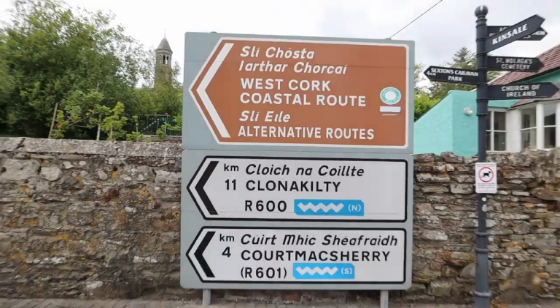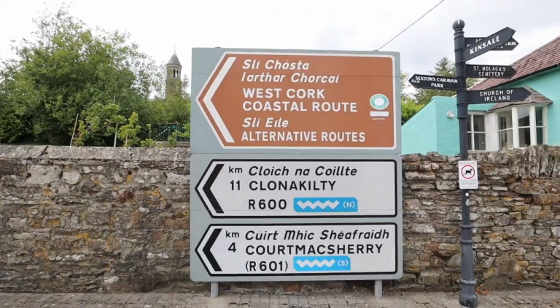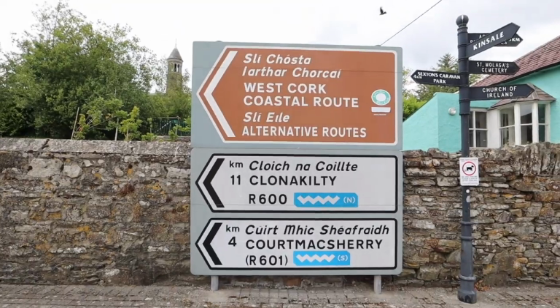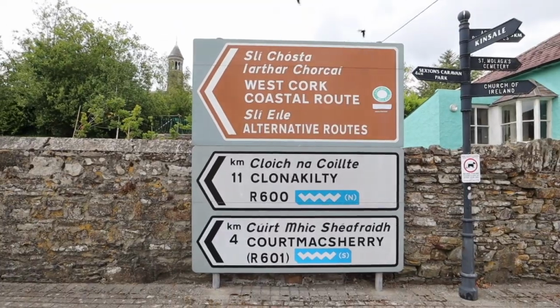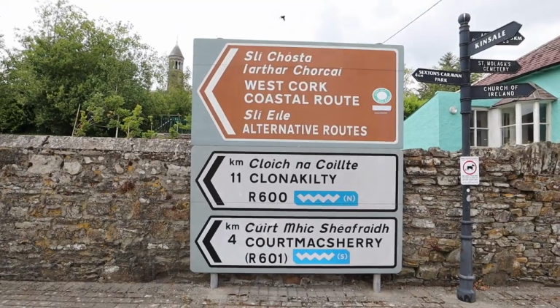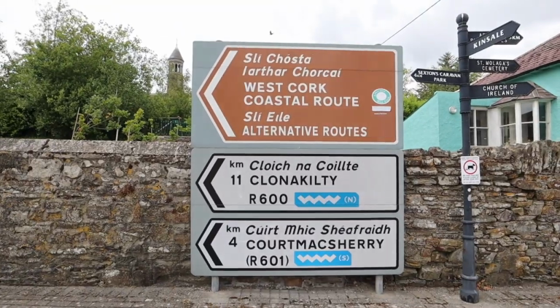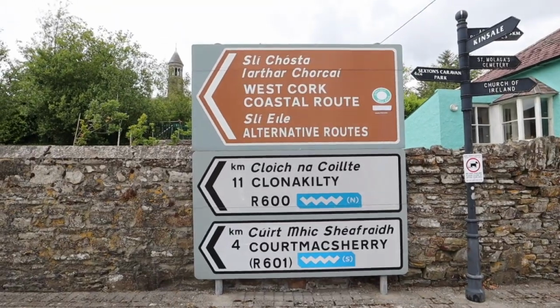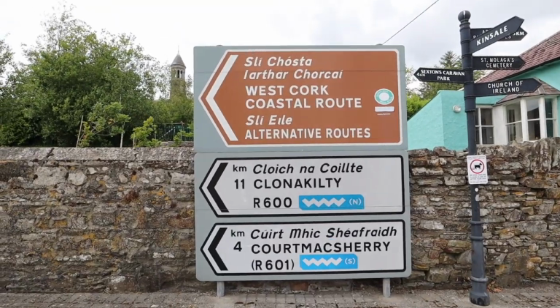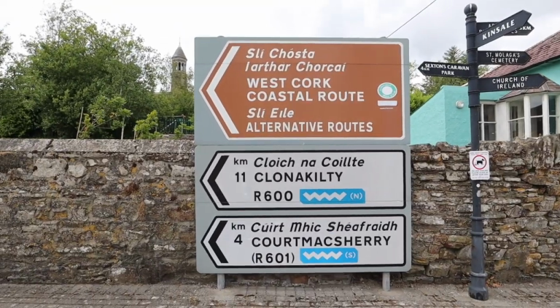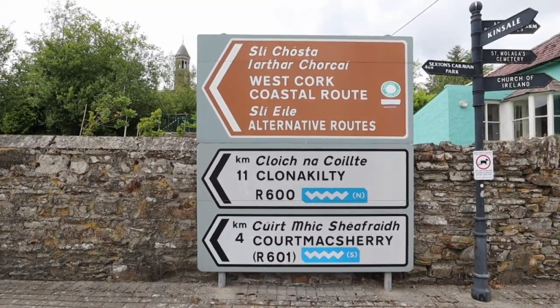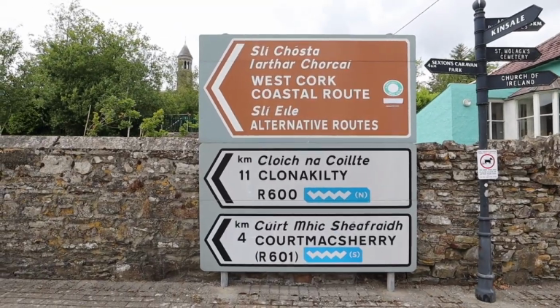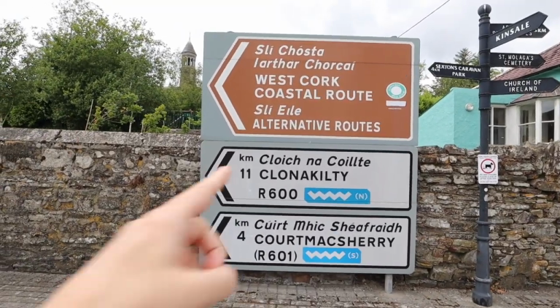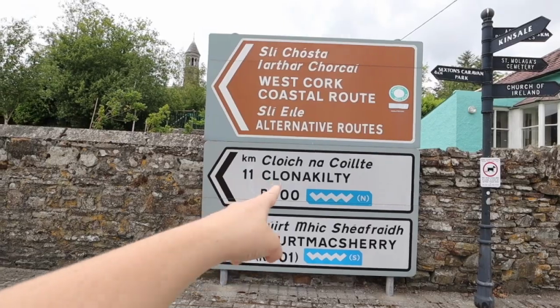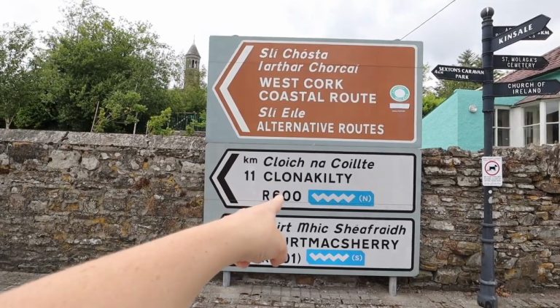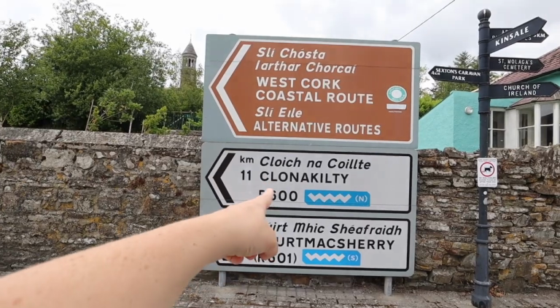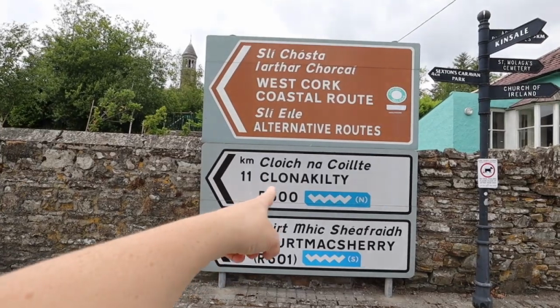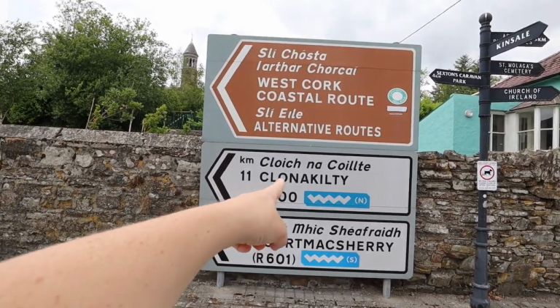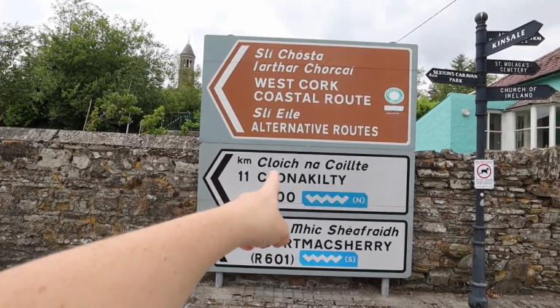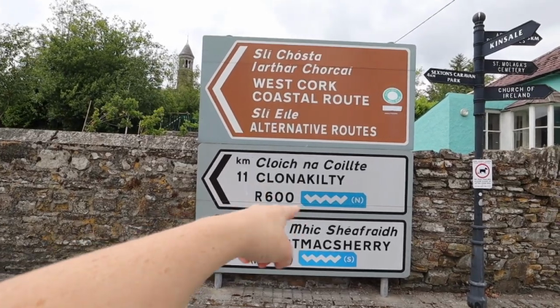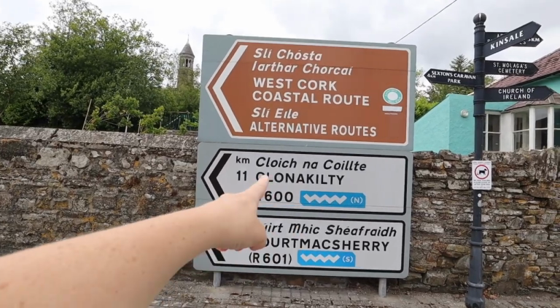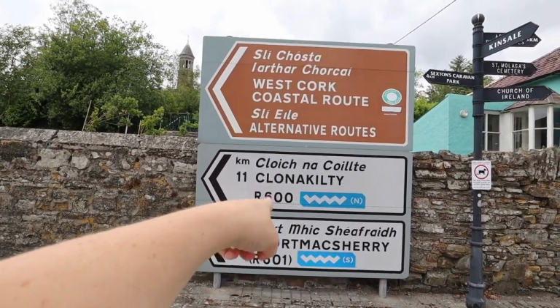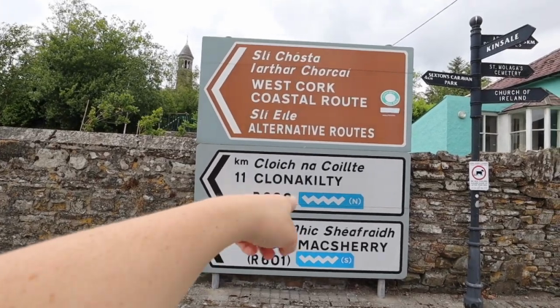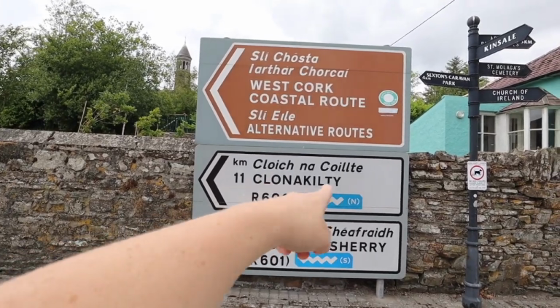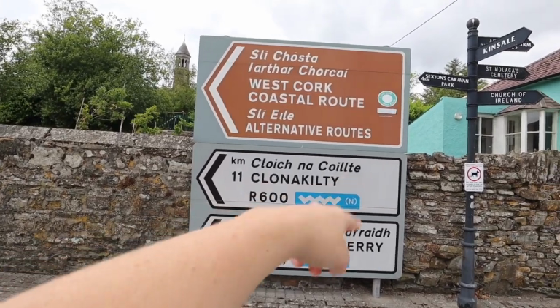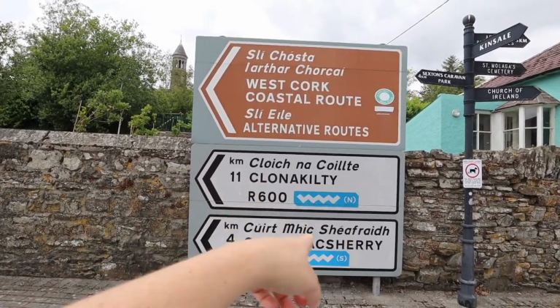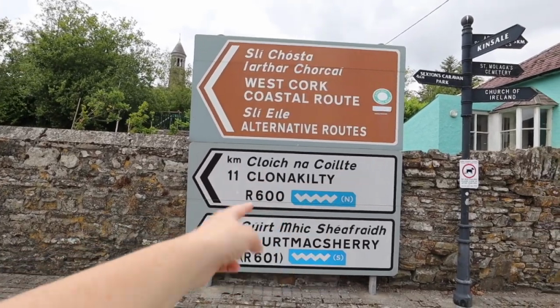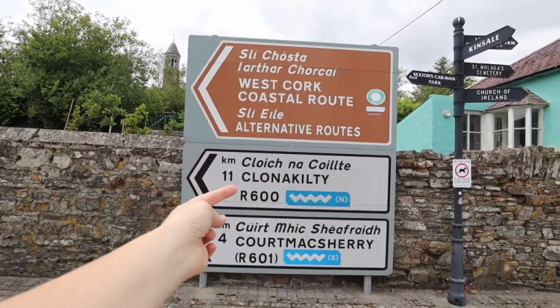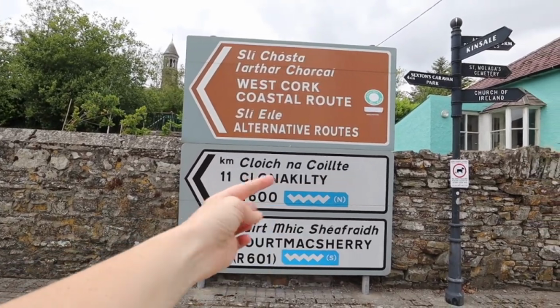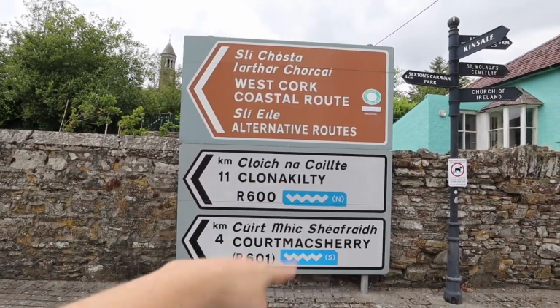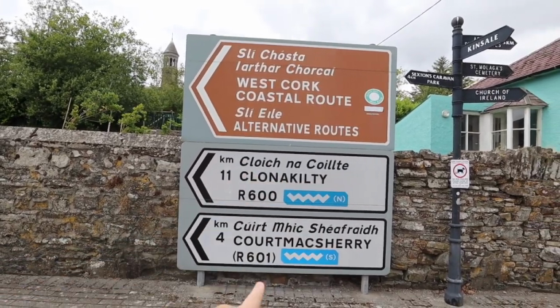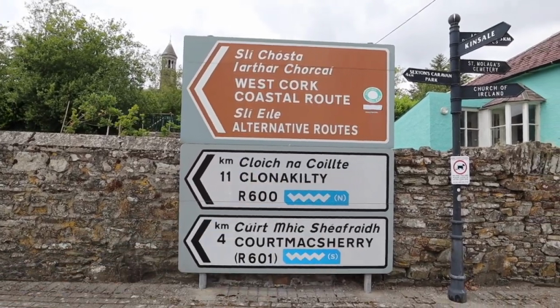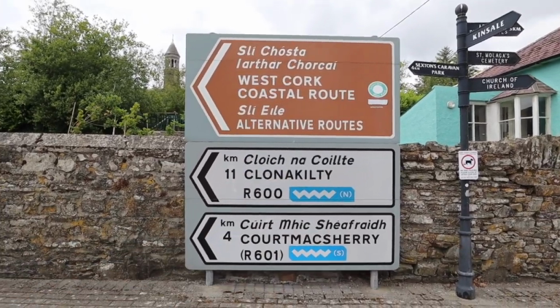If you guys do want to do the Wild Atlantic Way, you just need to look for this blue logo with the white wave. You can do it north or south.